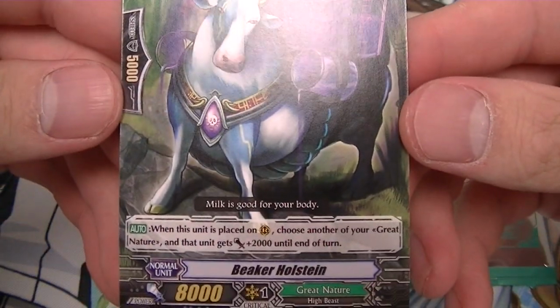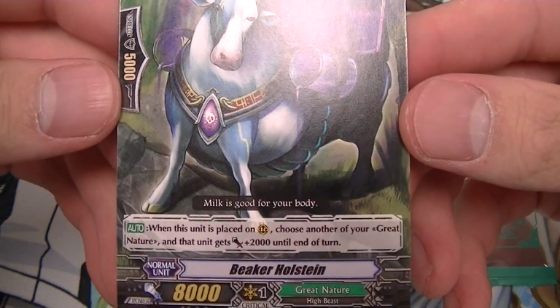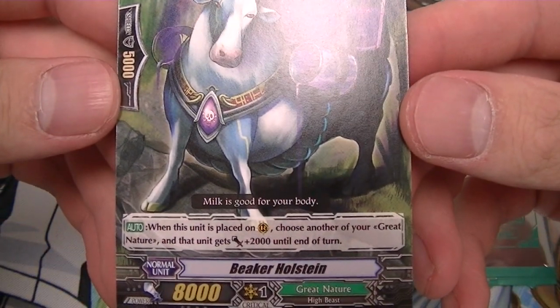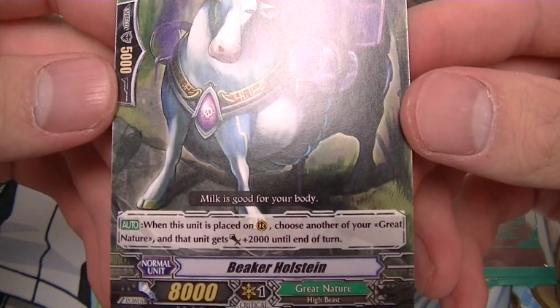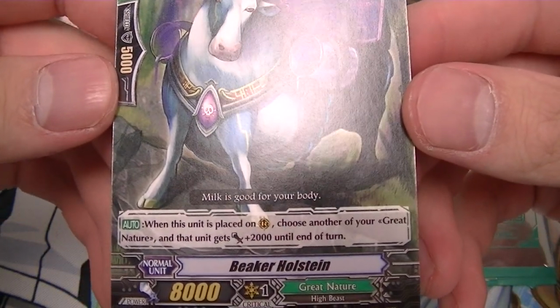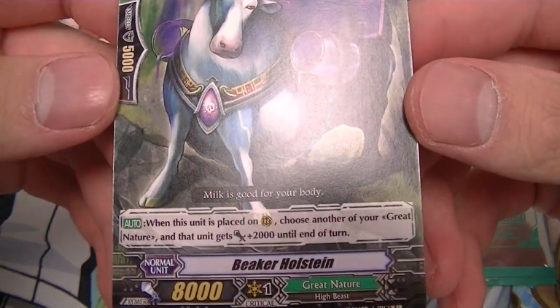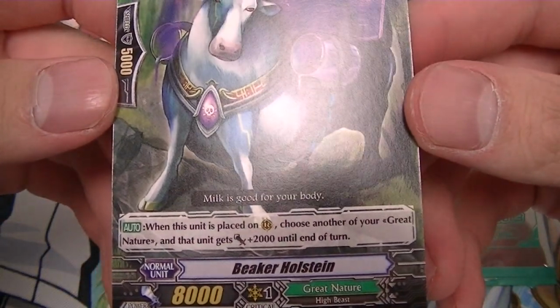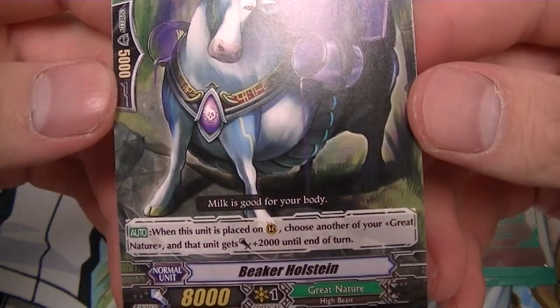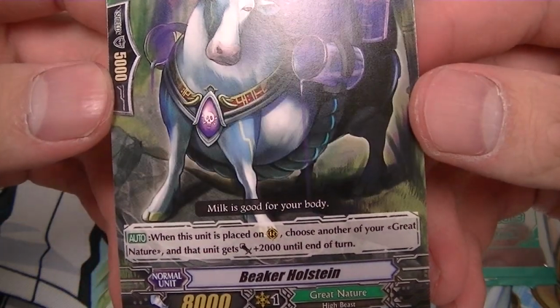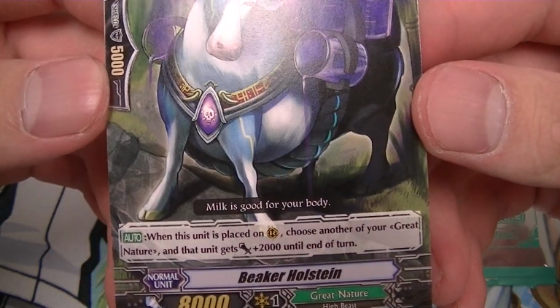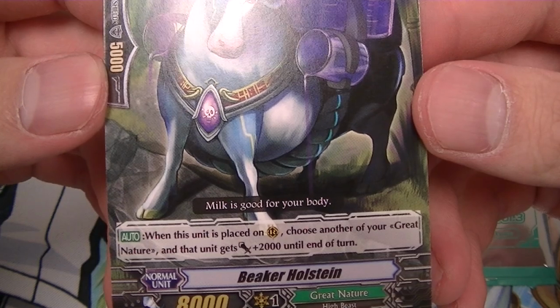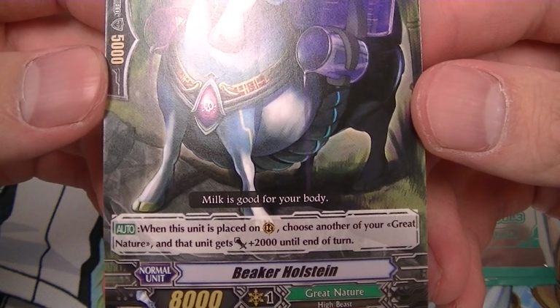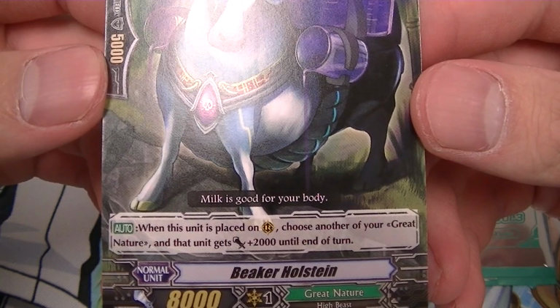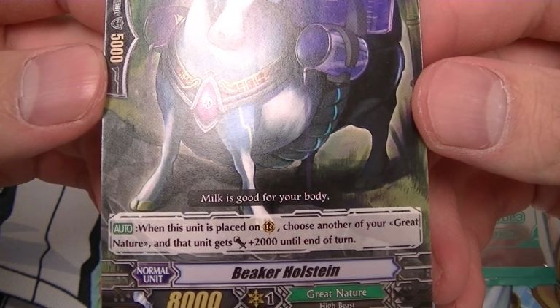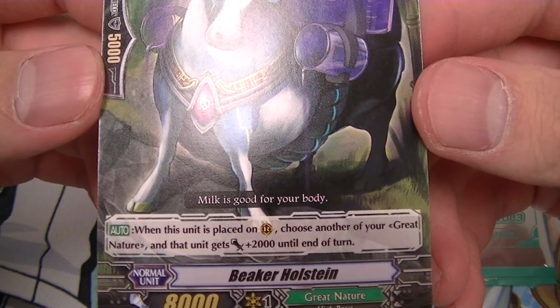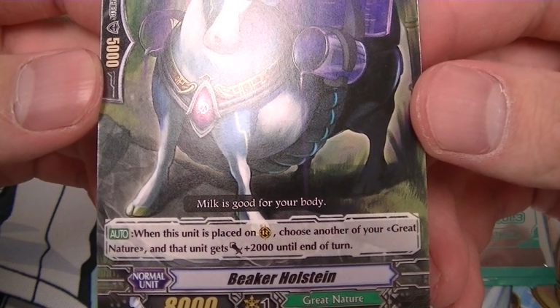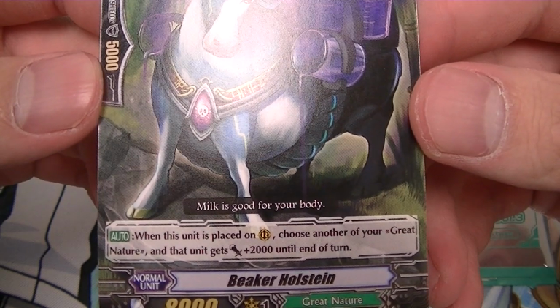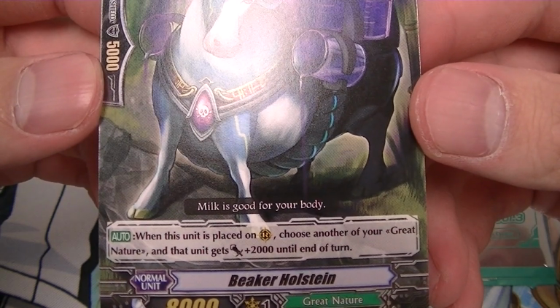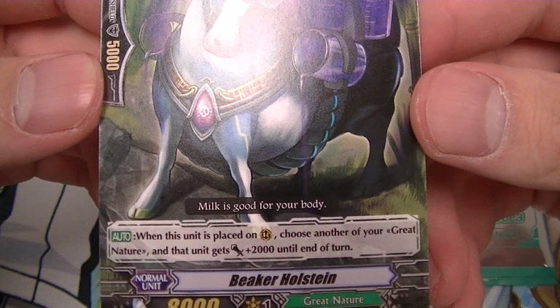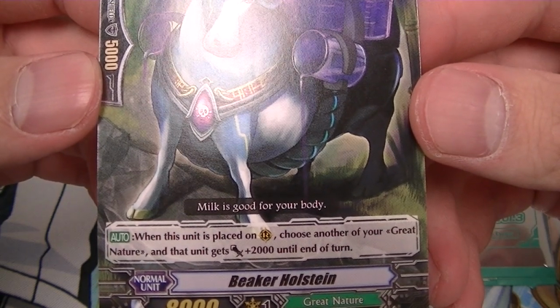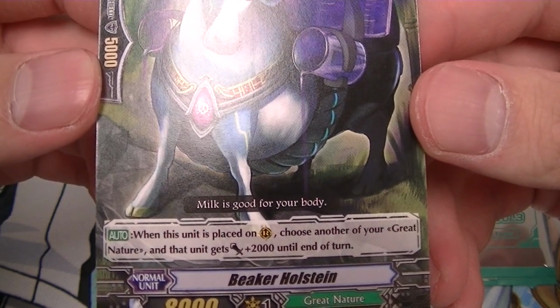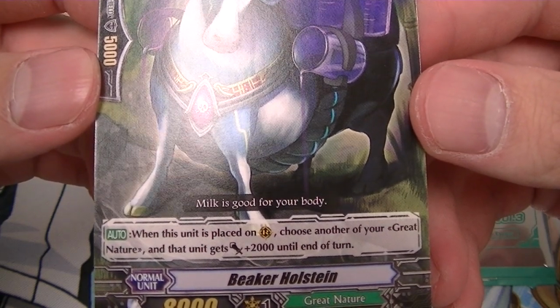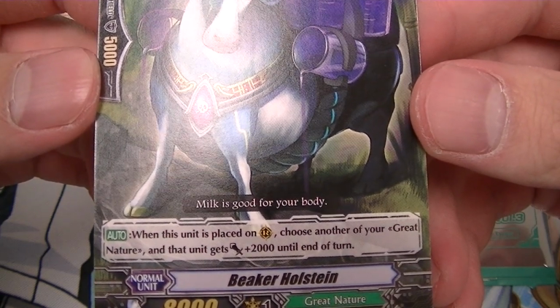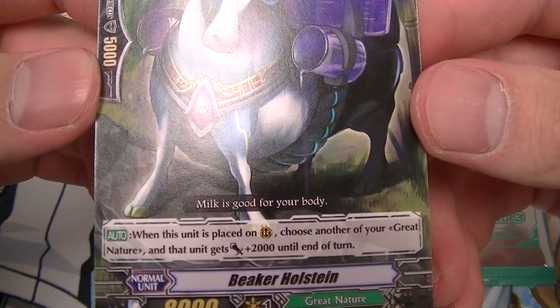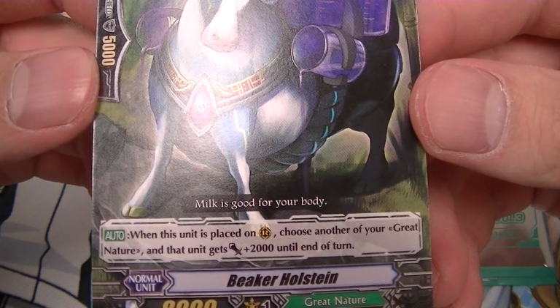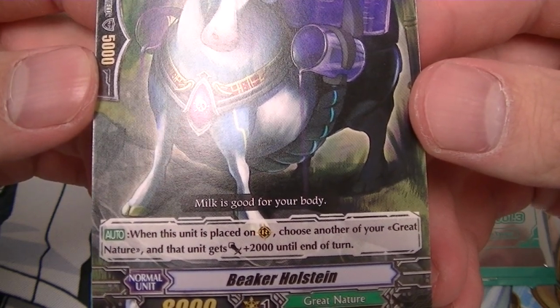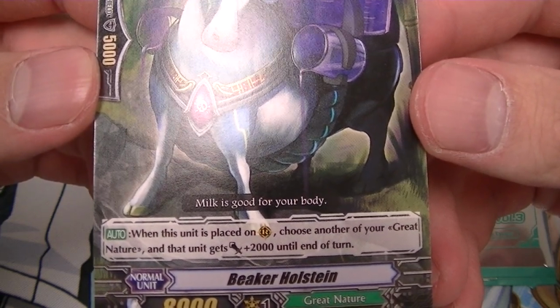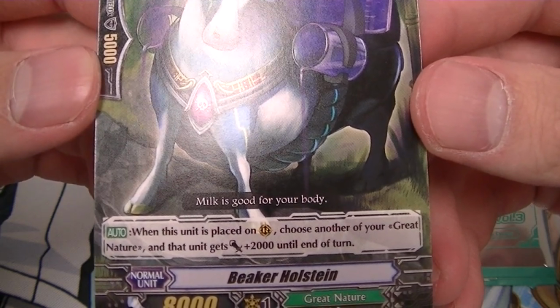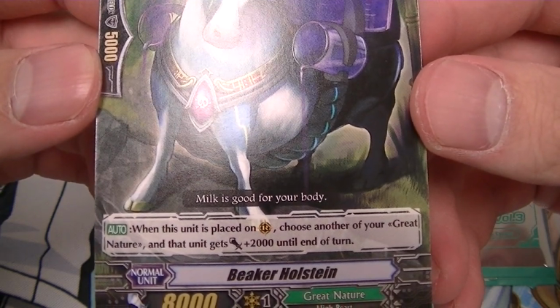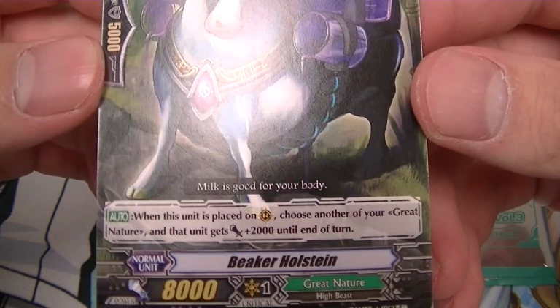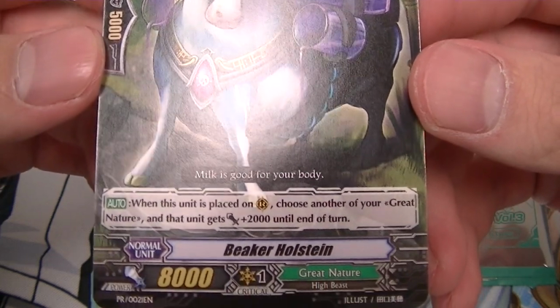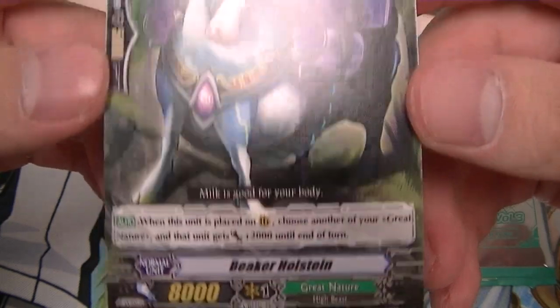It's a Breaker Holstein. When this unit is placed on rear guard, choose another of your Great Nature and that unit gets plus 2,000 until end of turn.